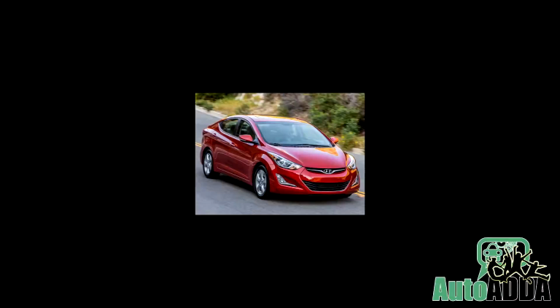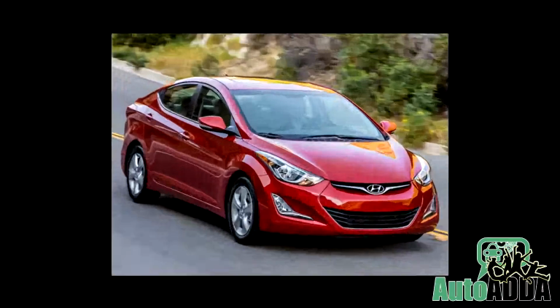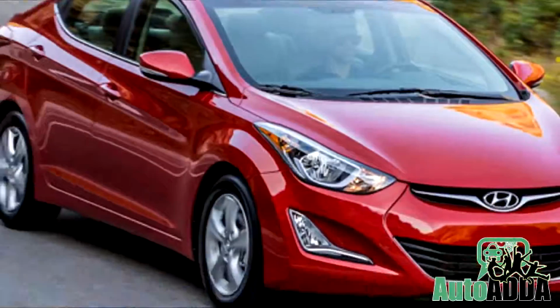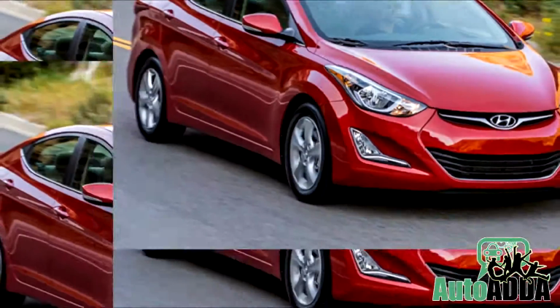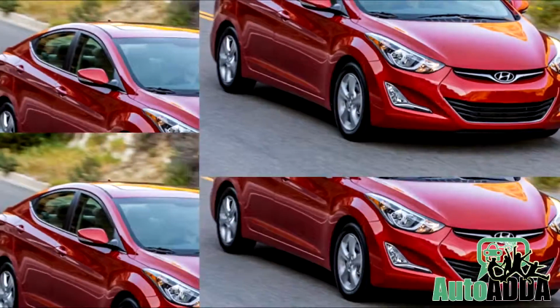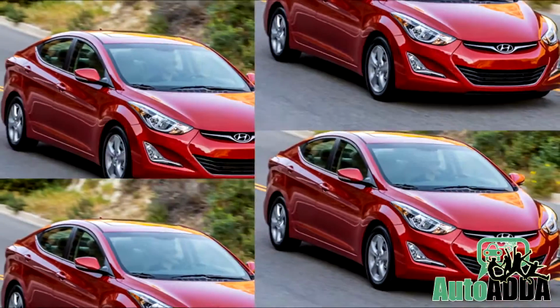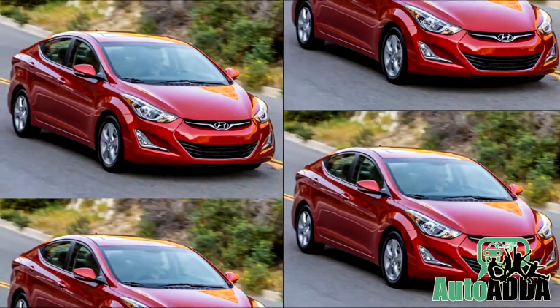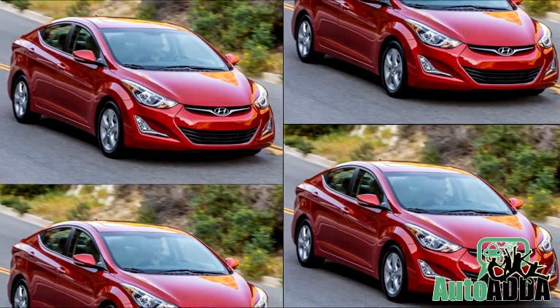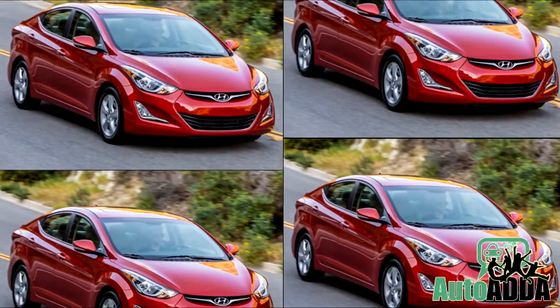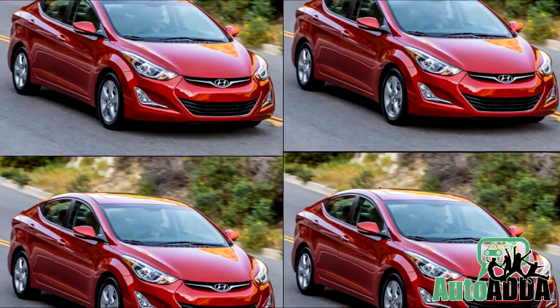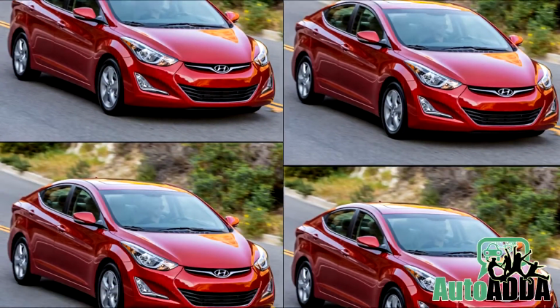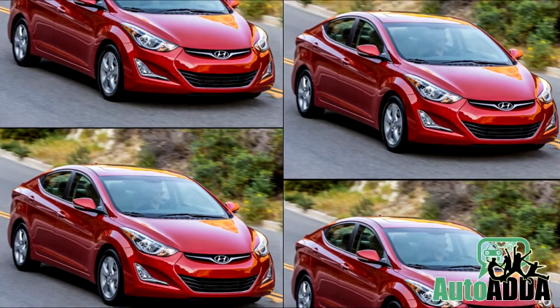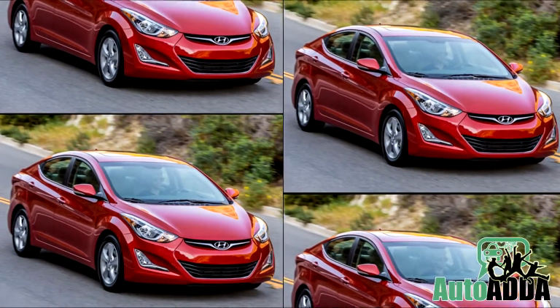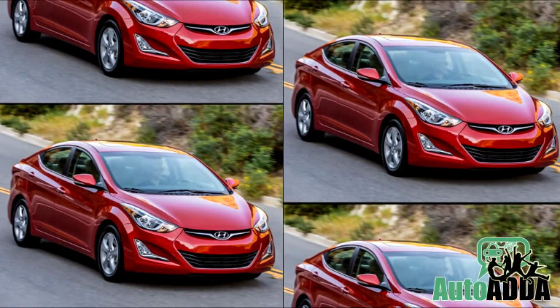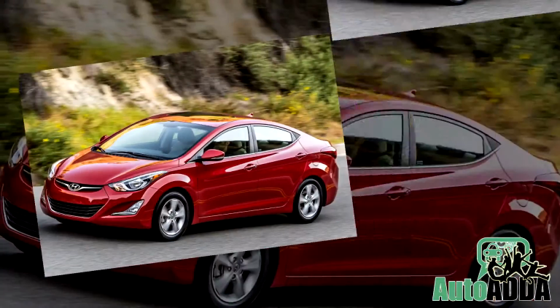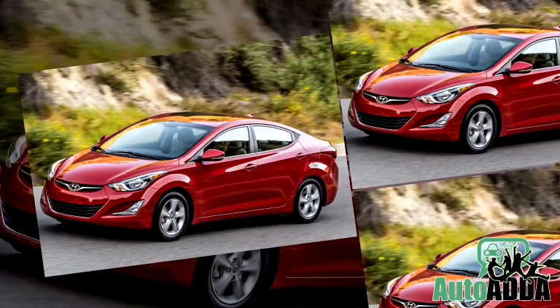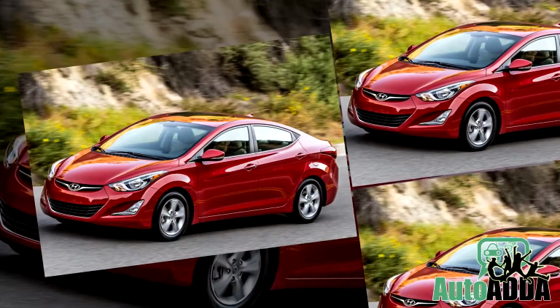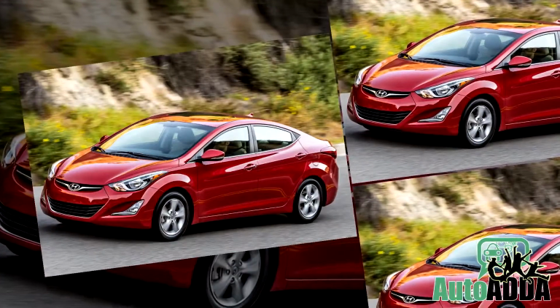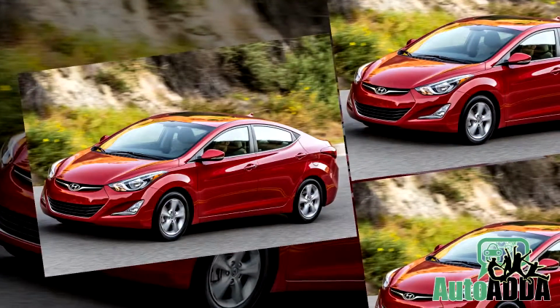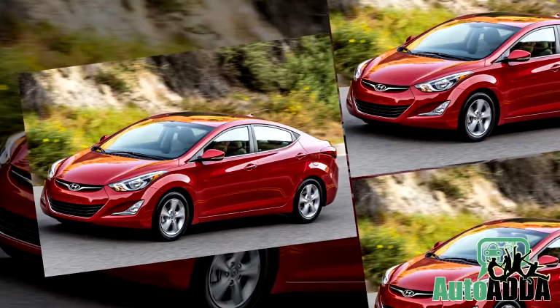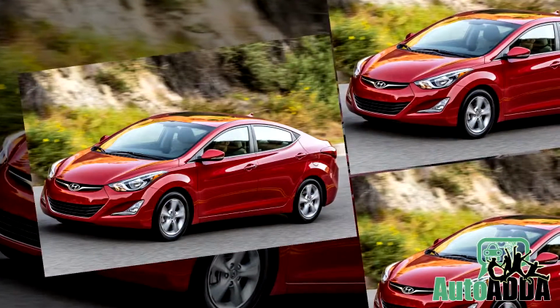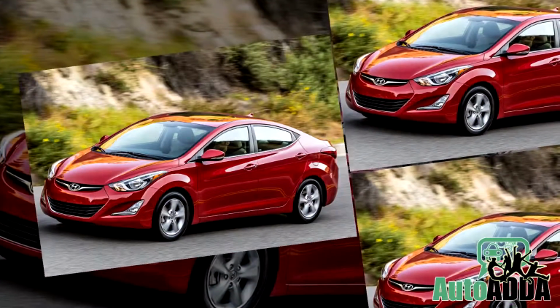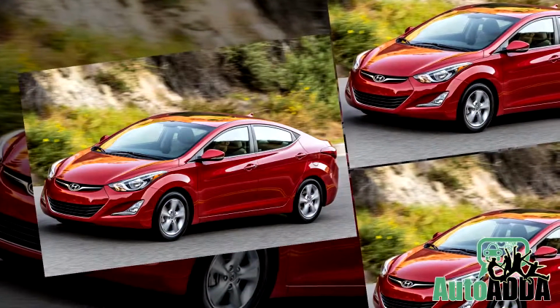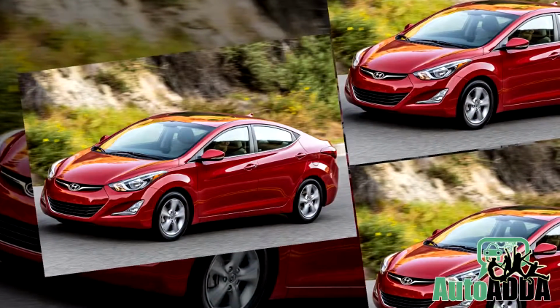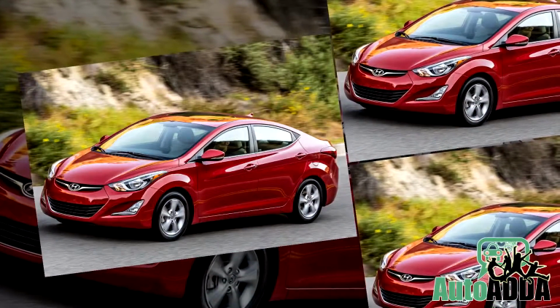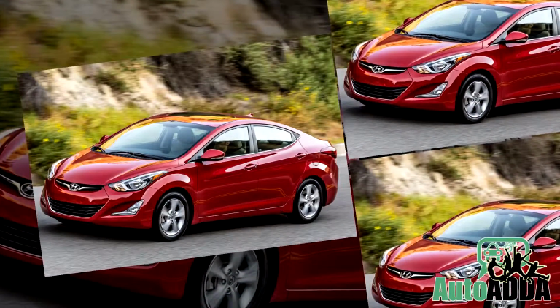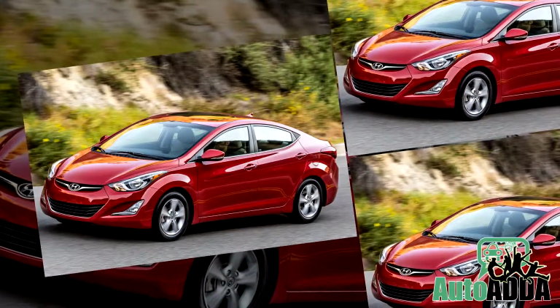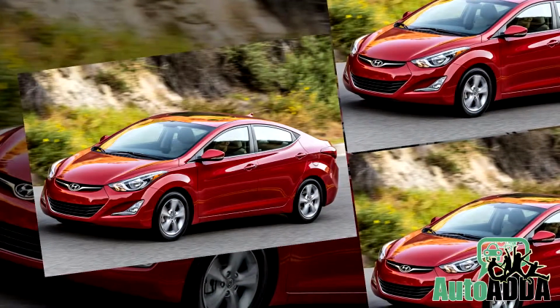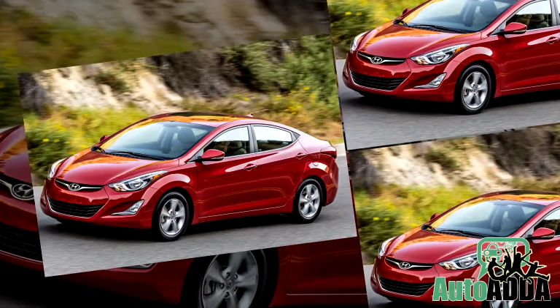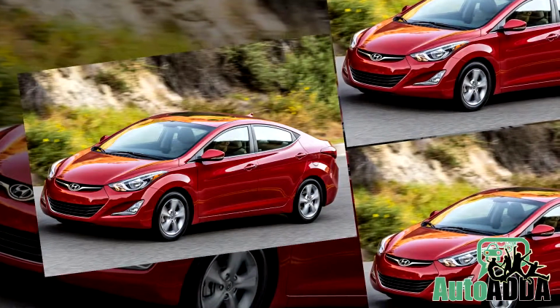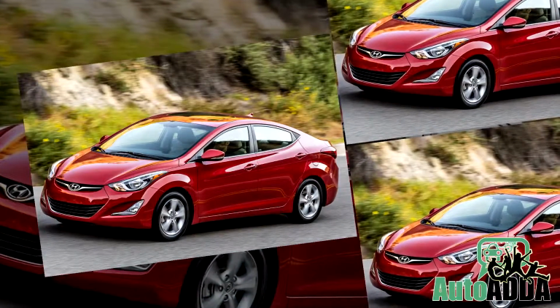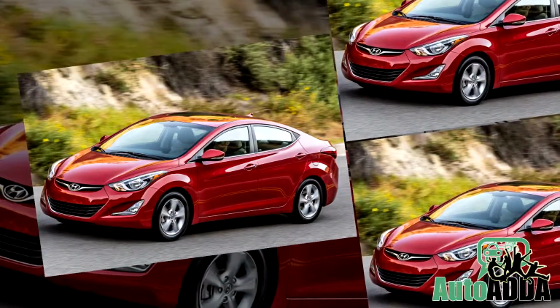Hence, that was our take on the 2016 Elantra. Let us know what you will miss on this new Hyundai Elantra in our comment section below.